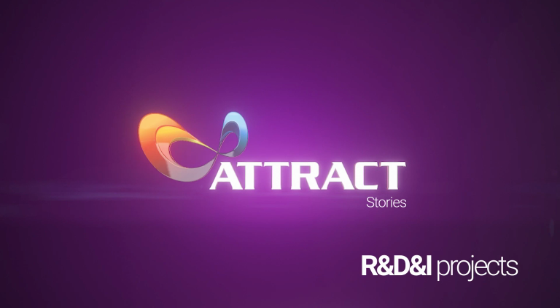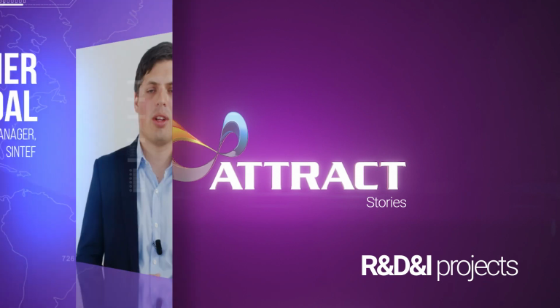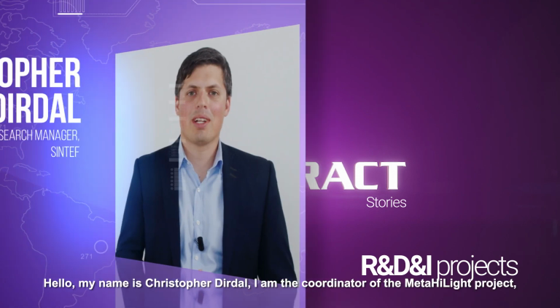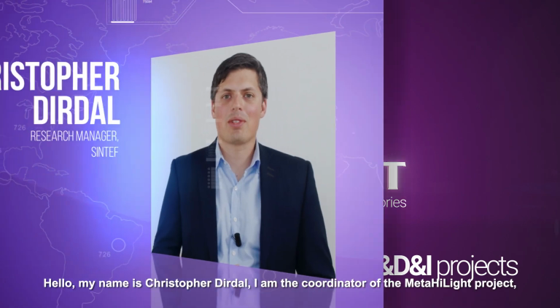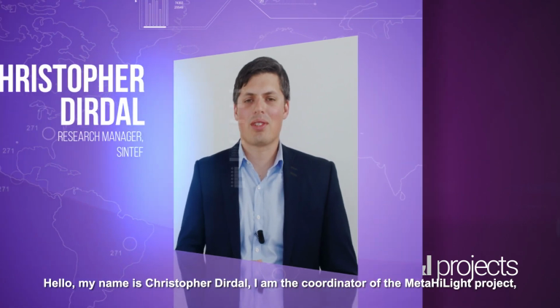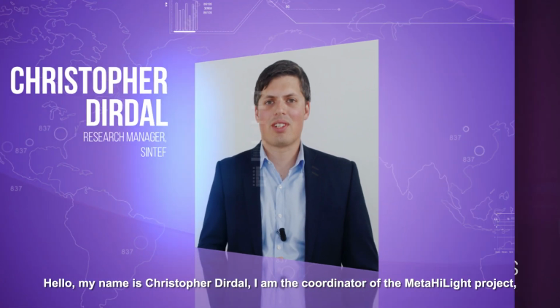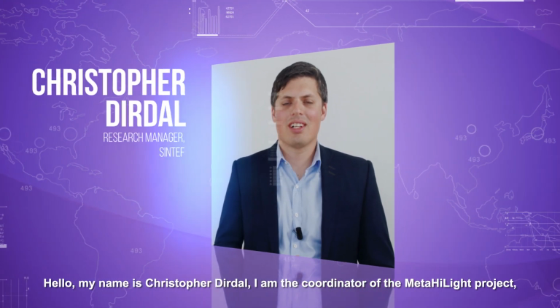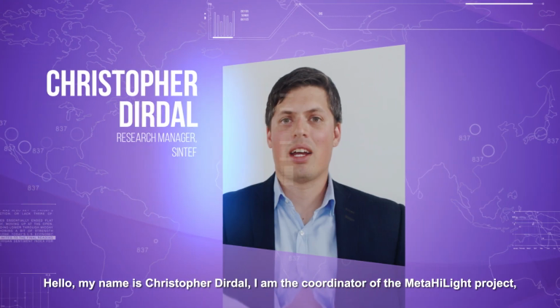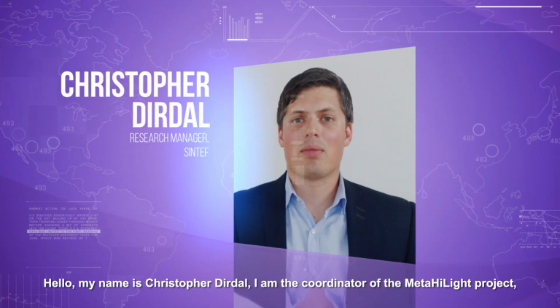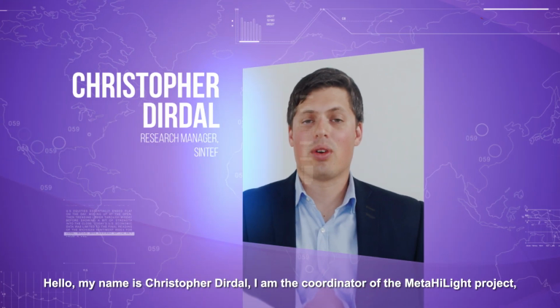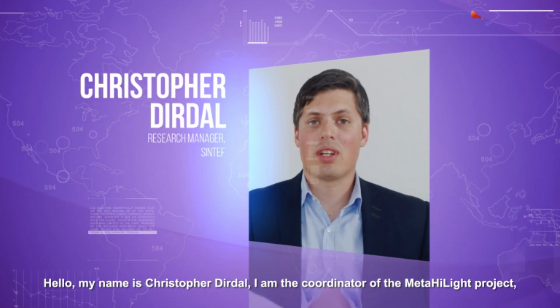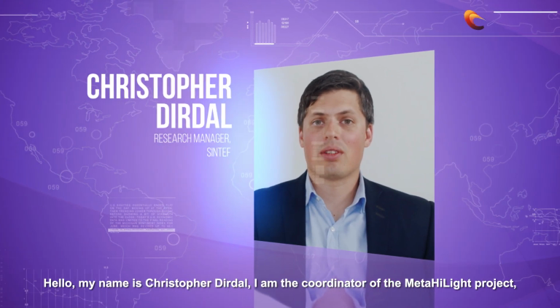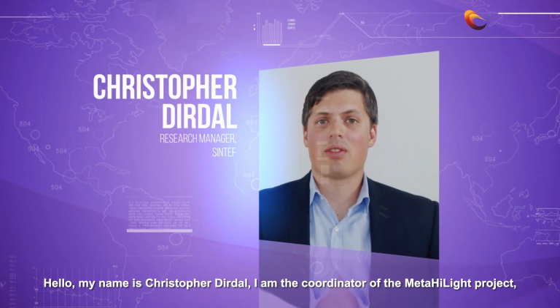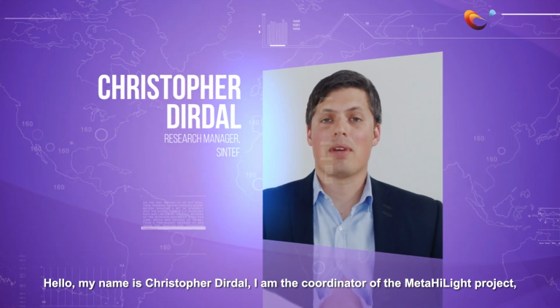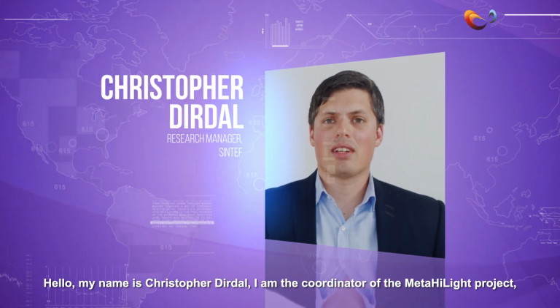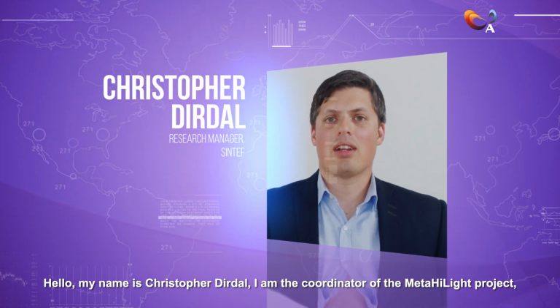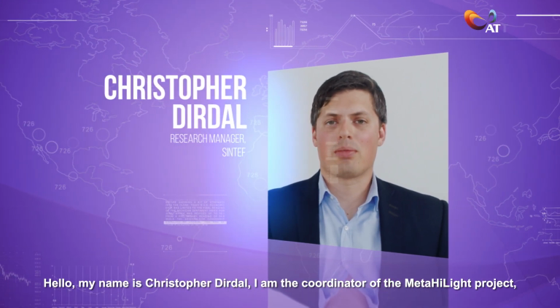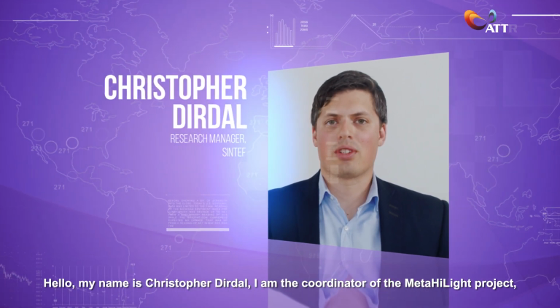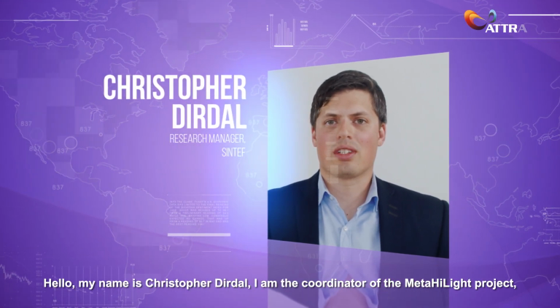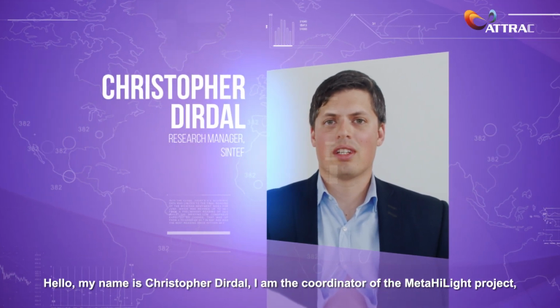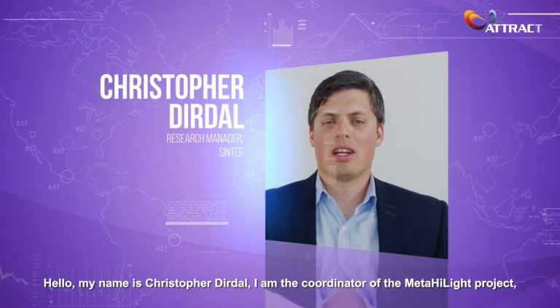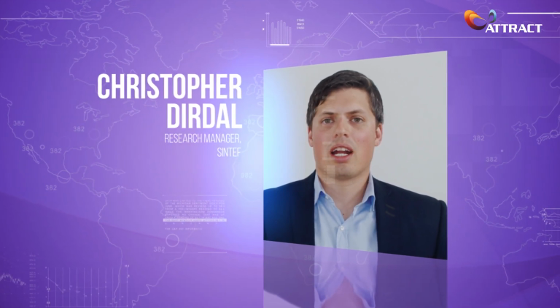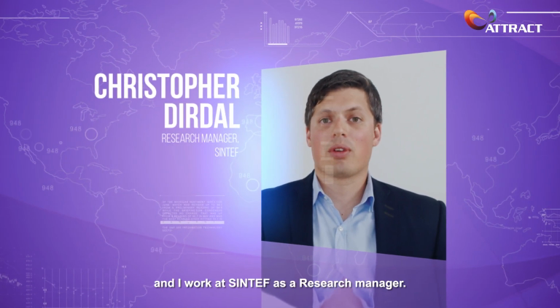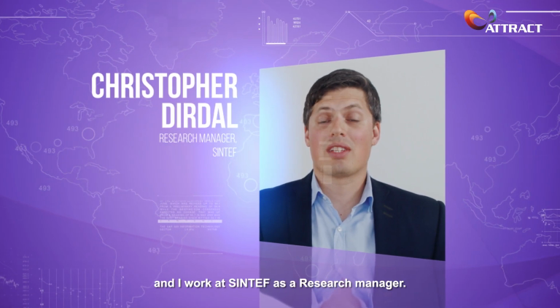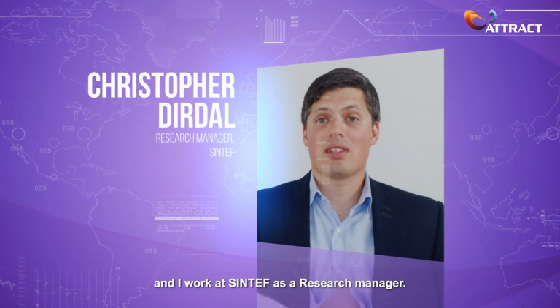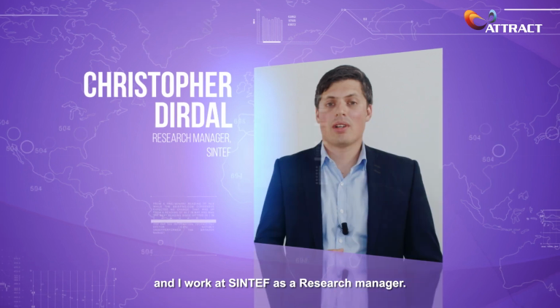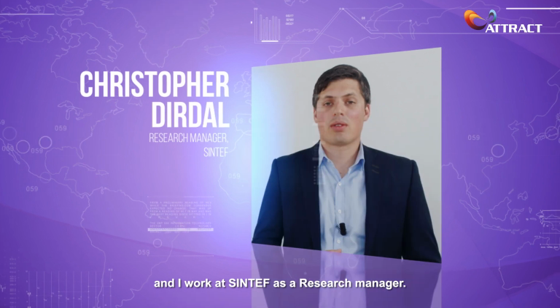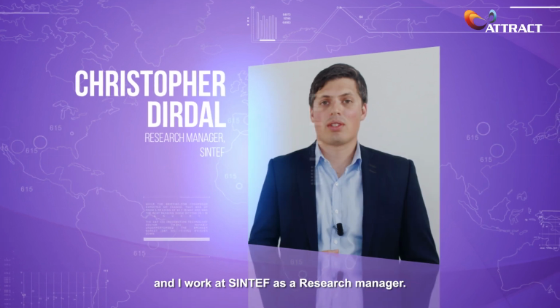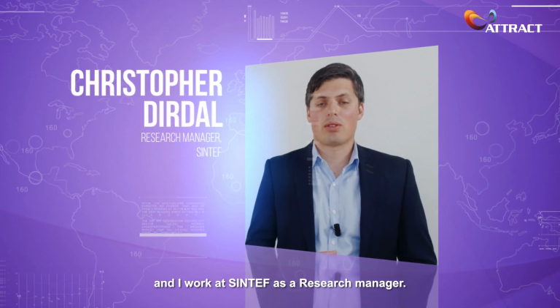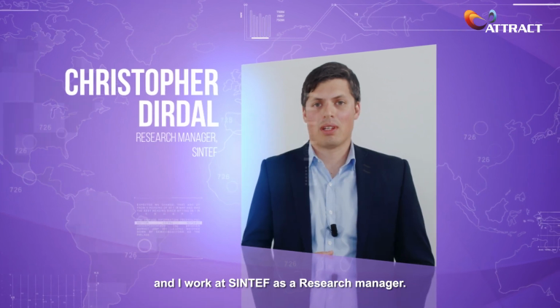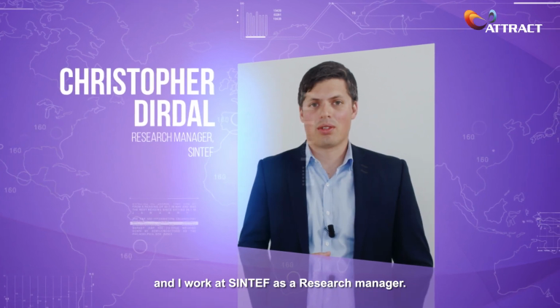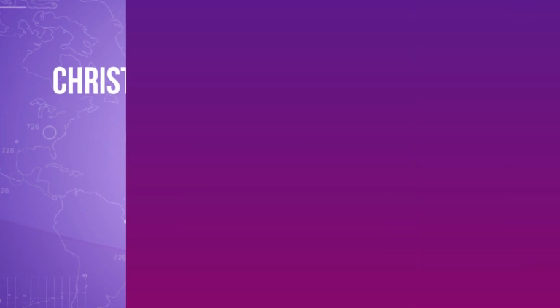Hello, my name is Christopher Dierdal. I am the coordinator of the Meta Highlight project and I work at Sintef as a research manager.